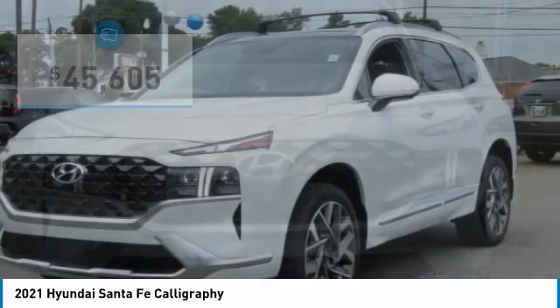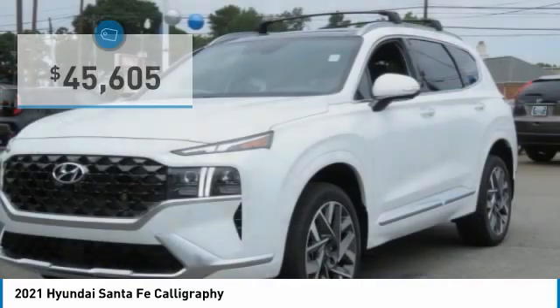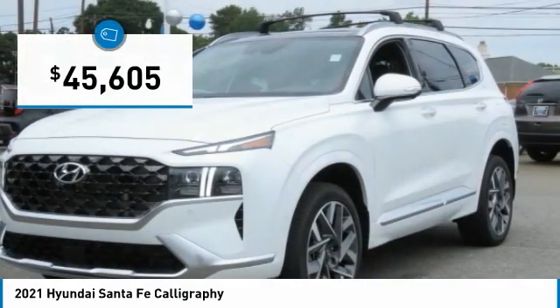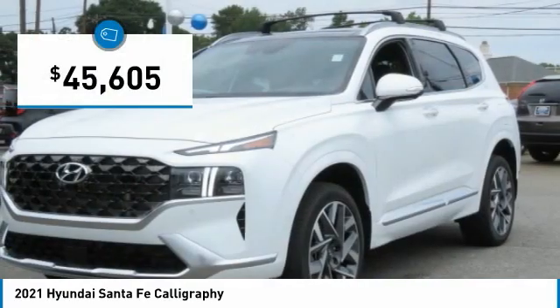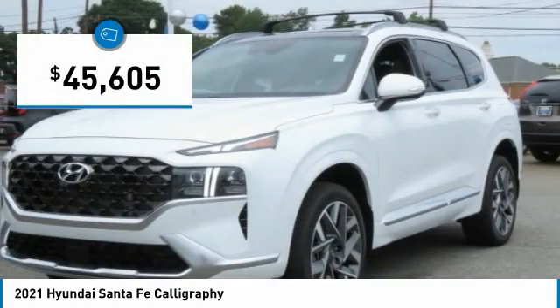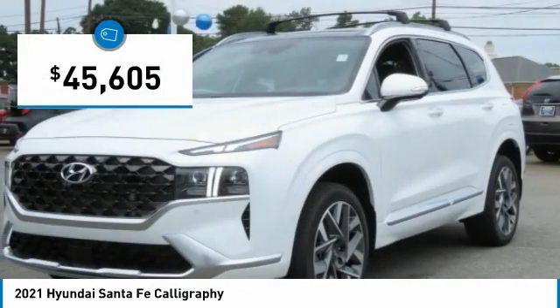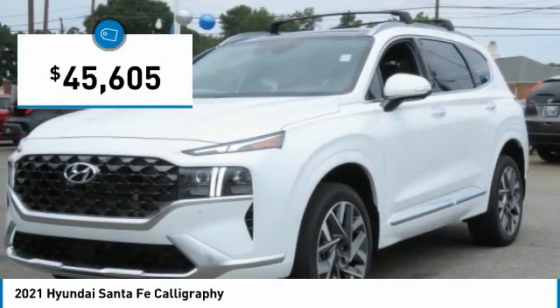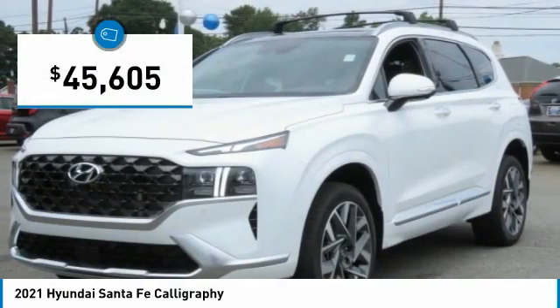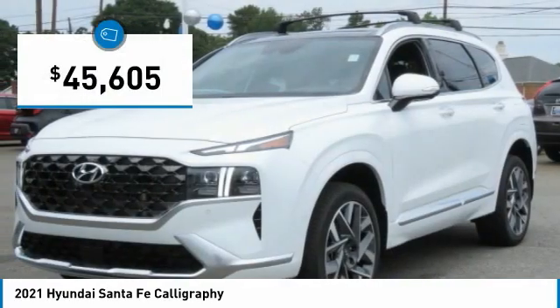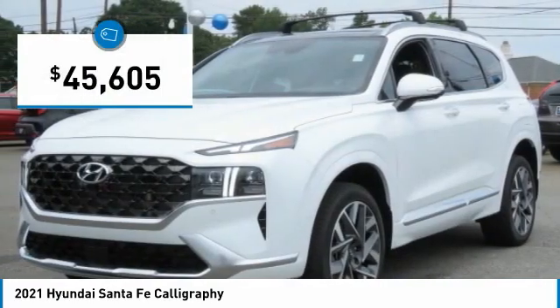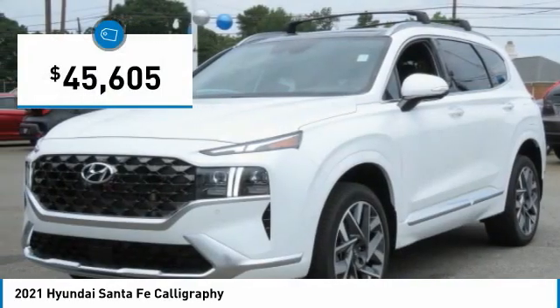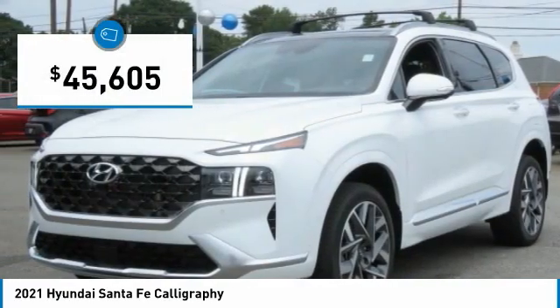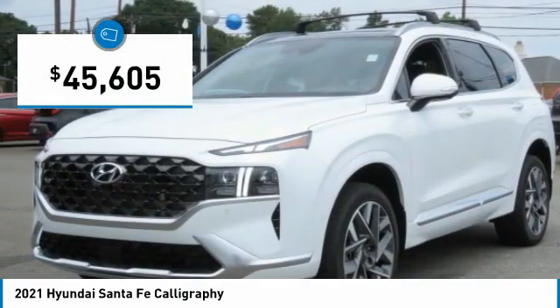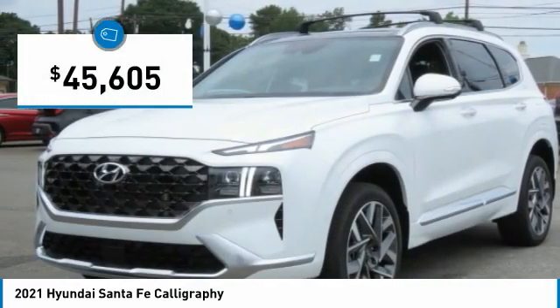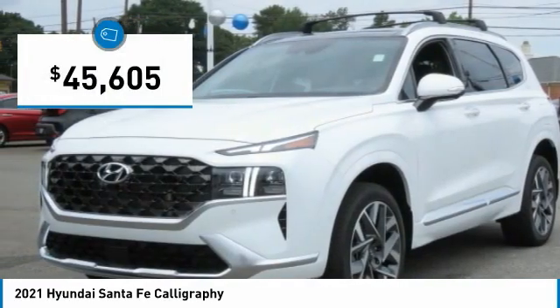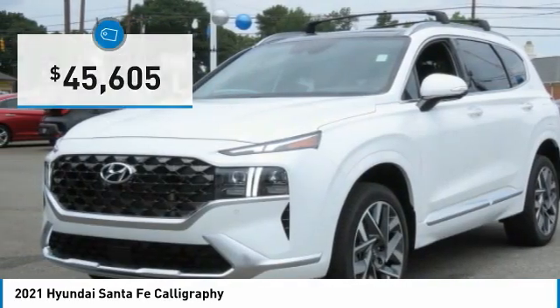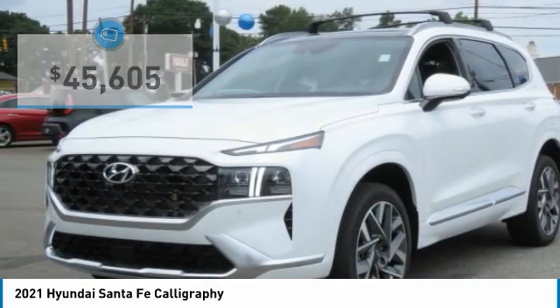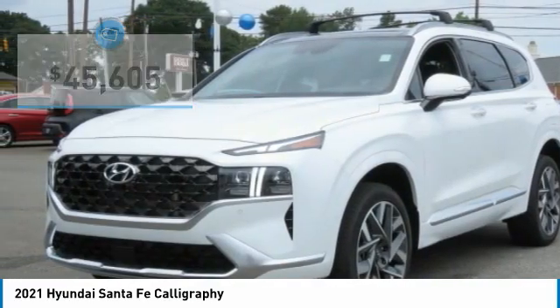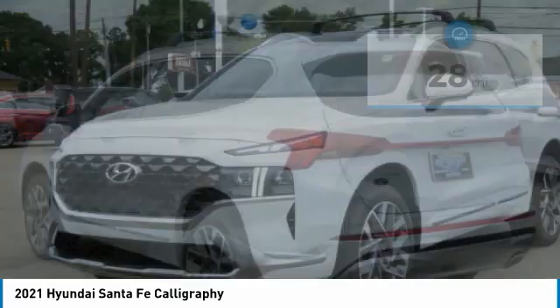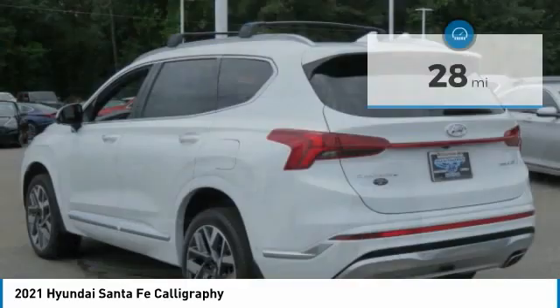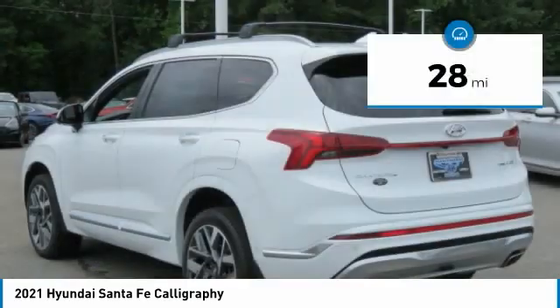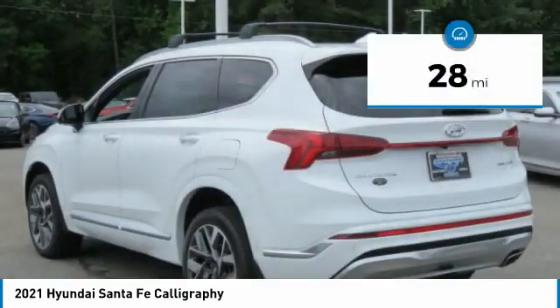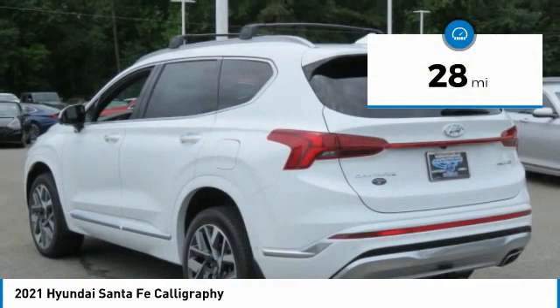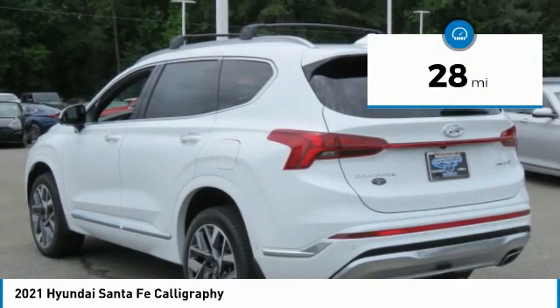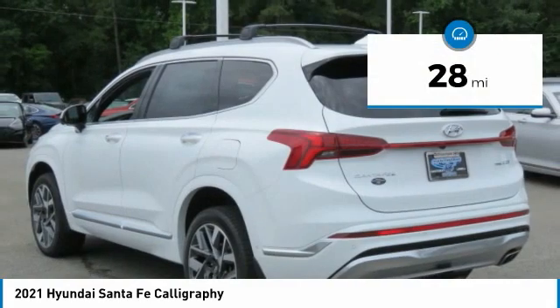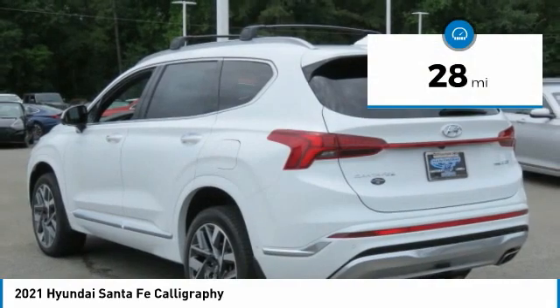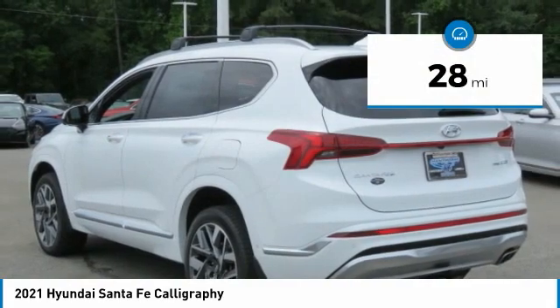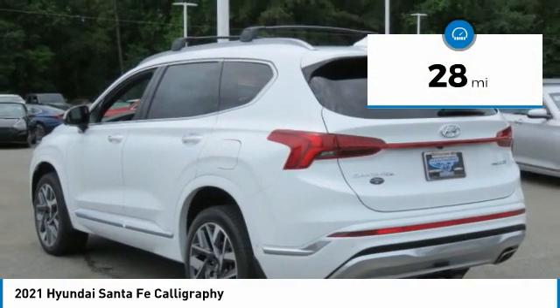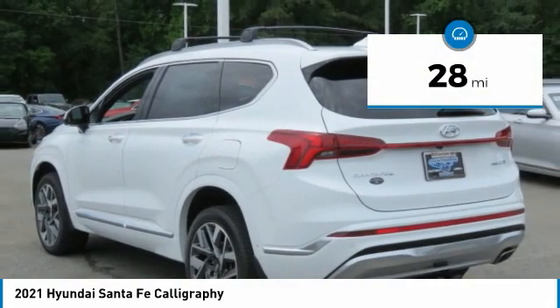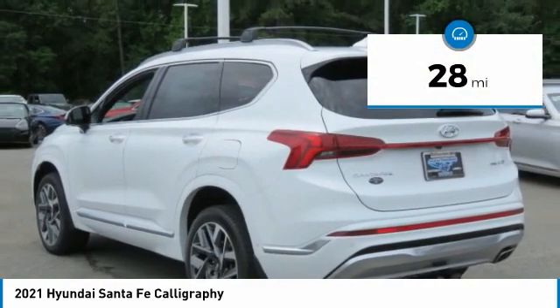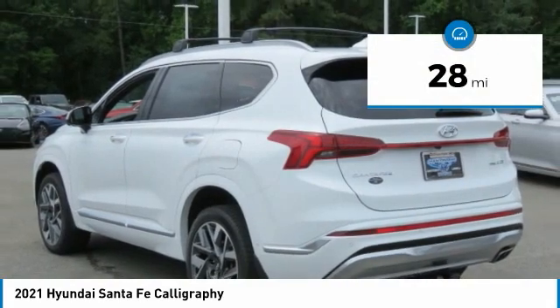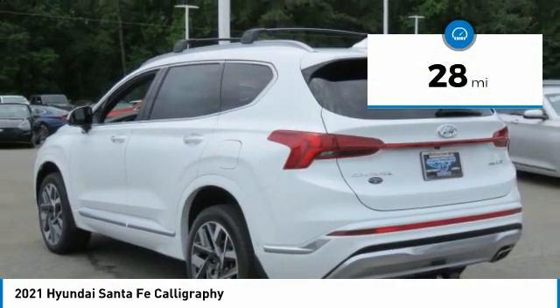And it is priced below $50,000. This vehicle has less than 100 miles.